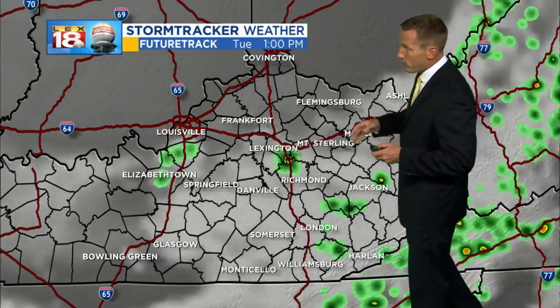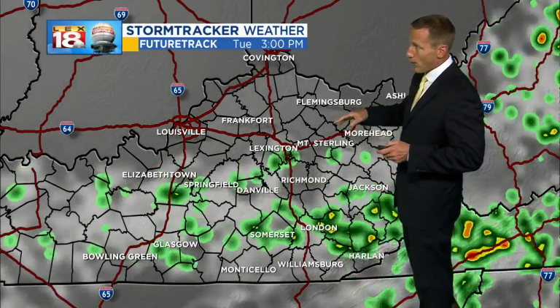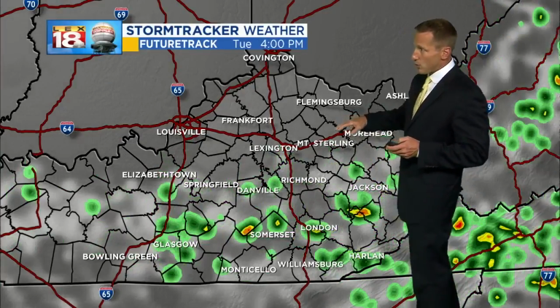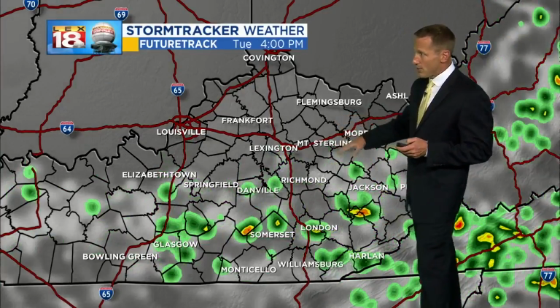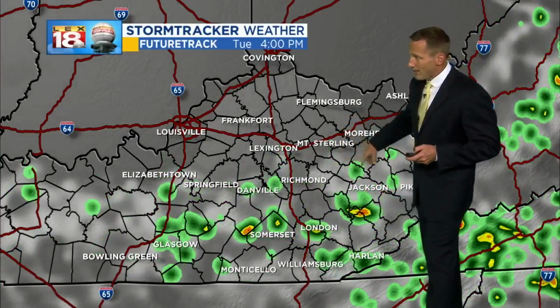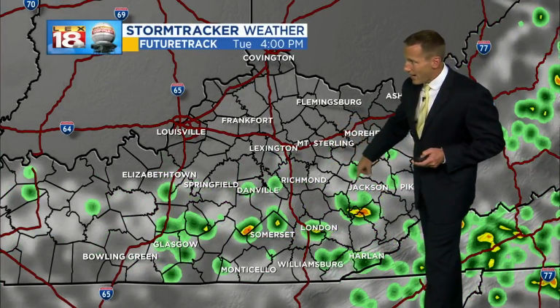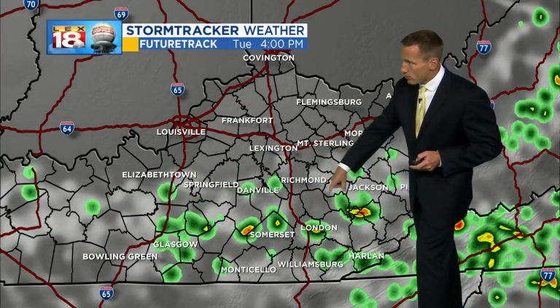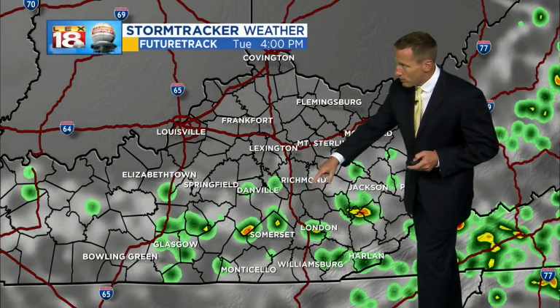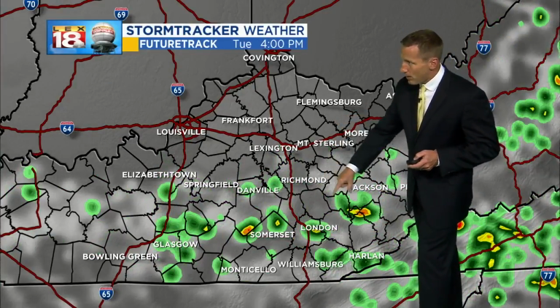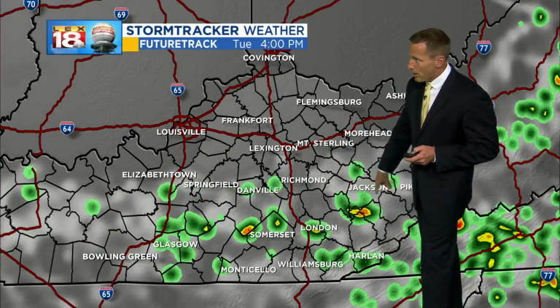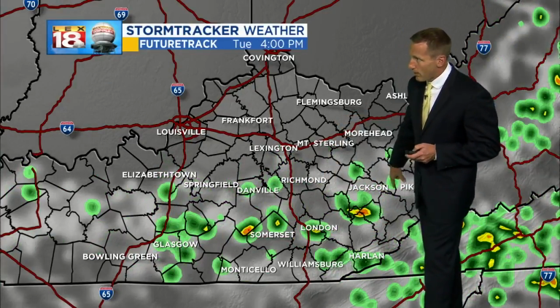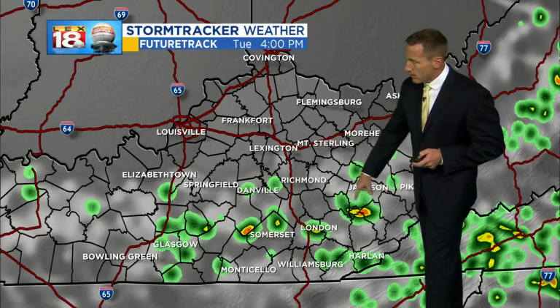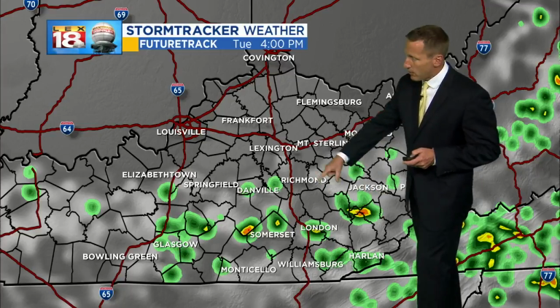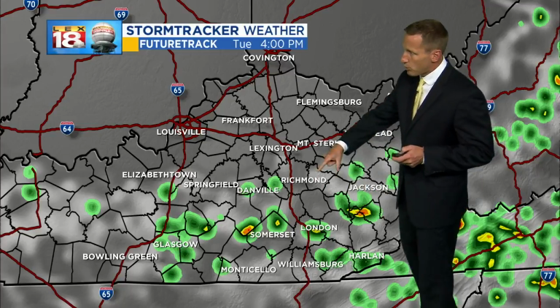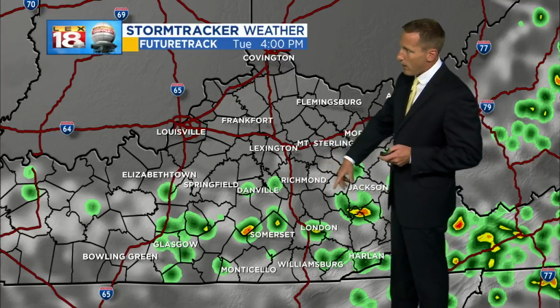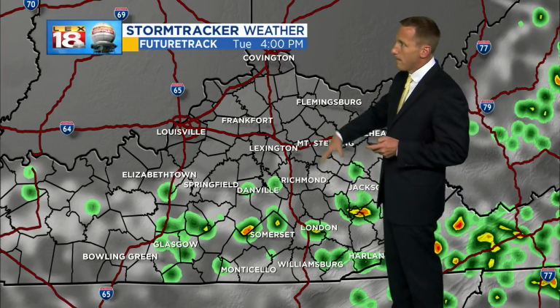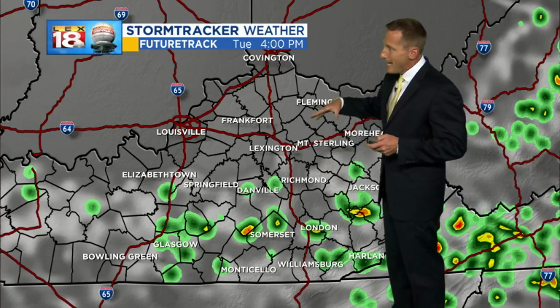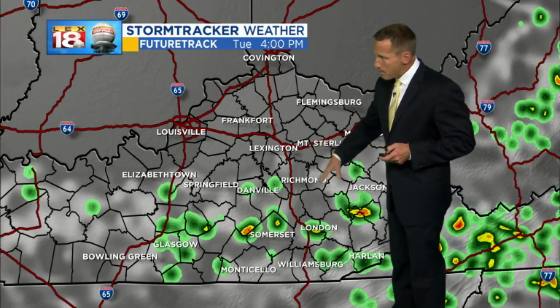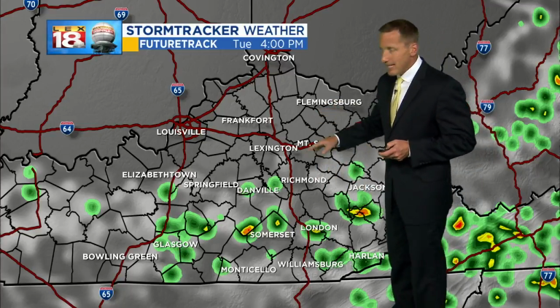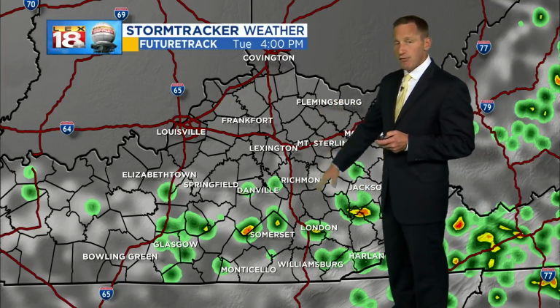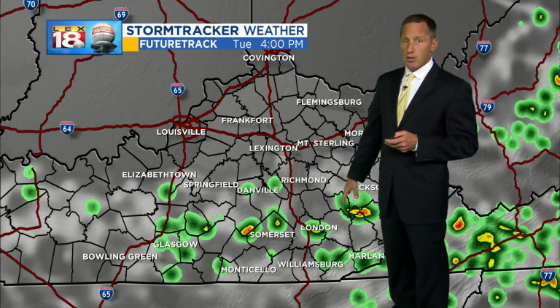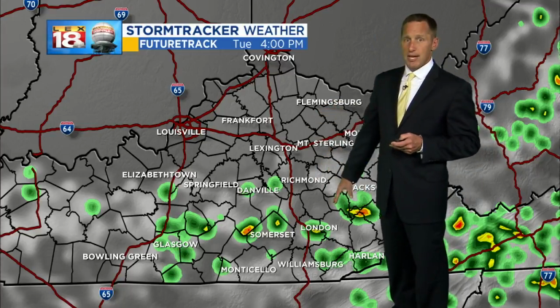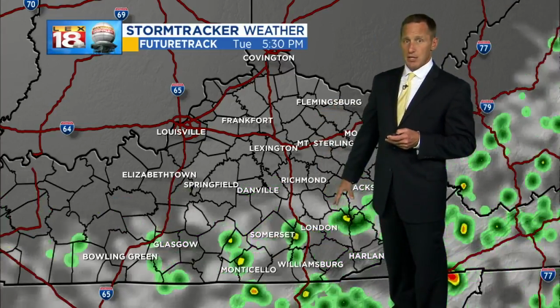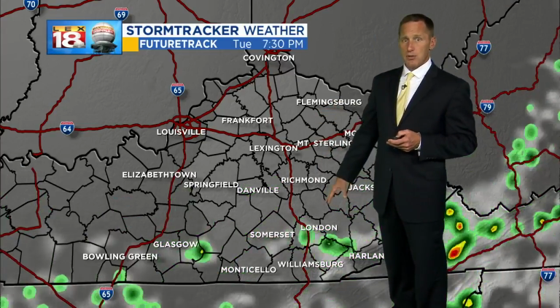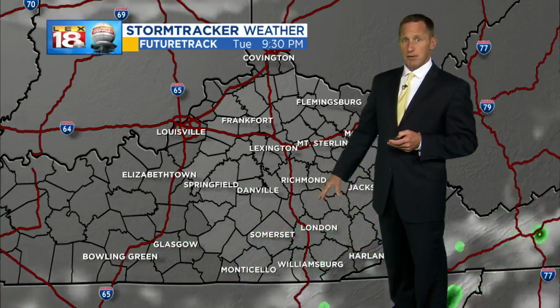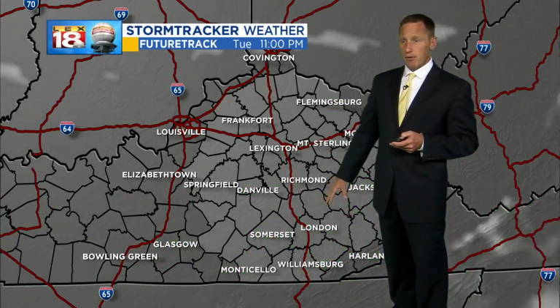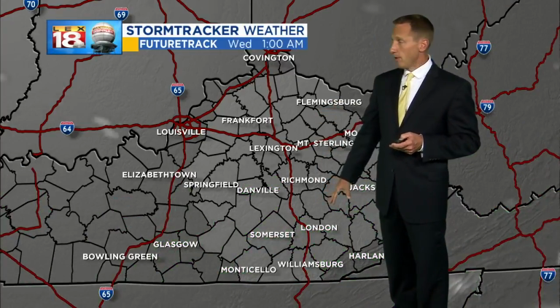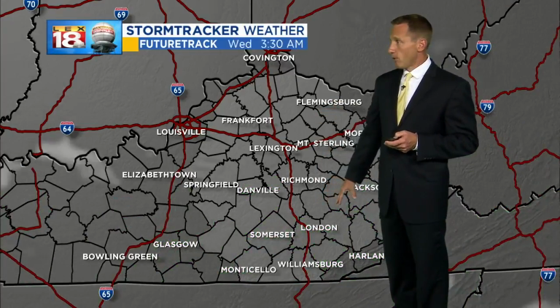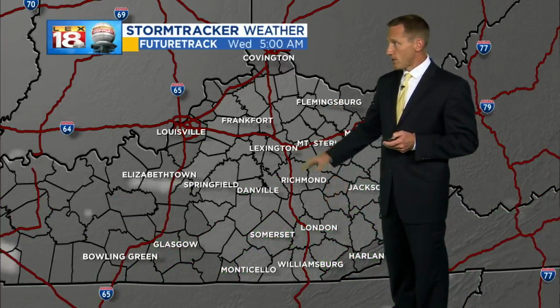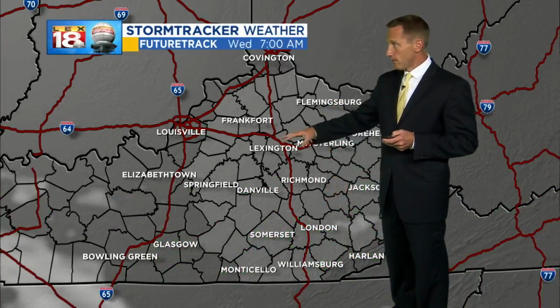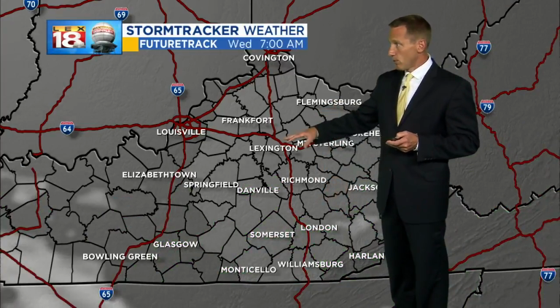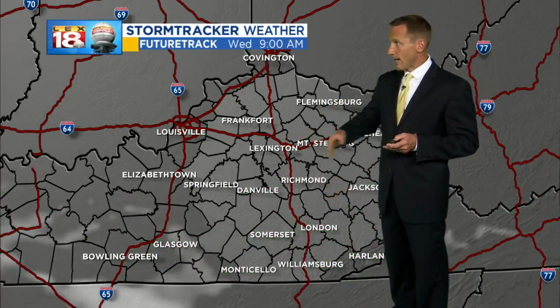The future track shows even into the afternoon a stray shower, isolated thundershower, mainly far southeast — shouldn't be a focus here in the Bluegrass.